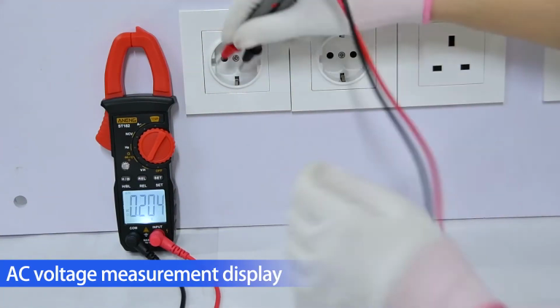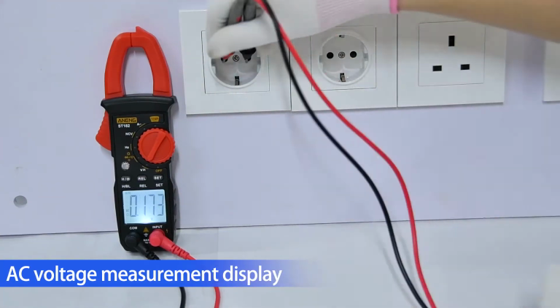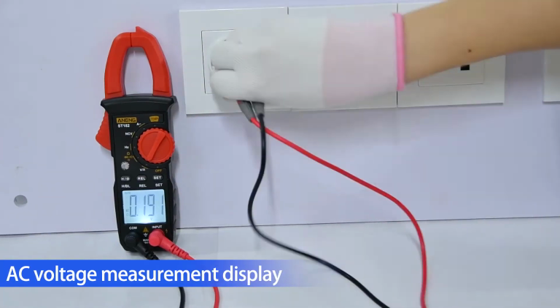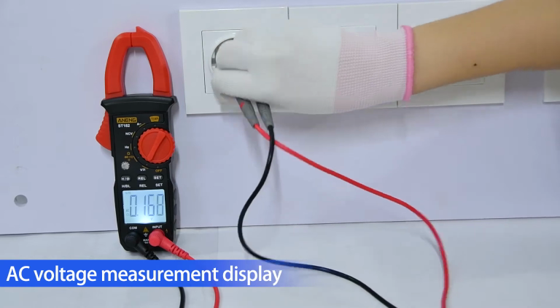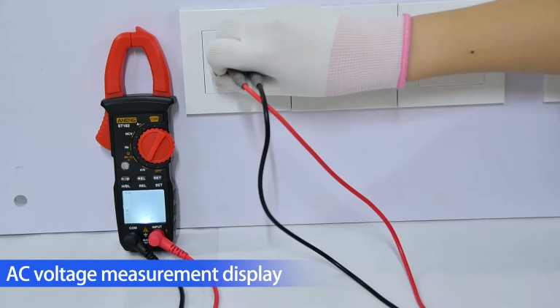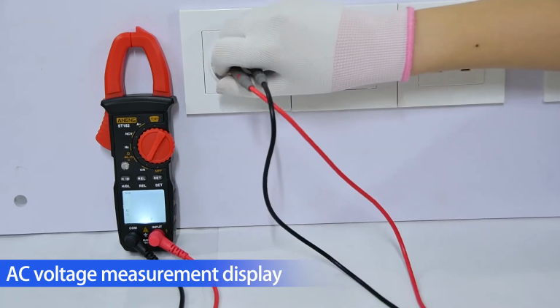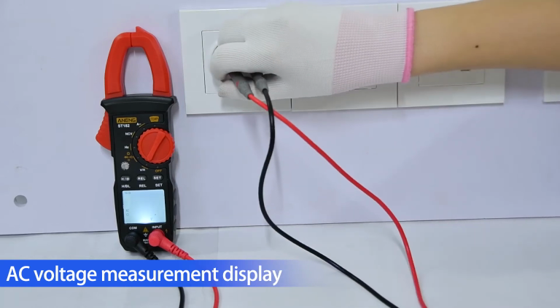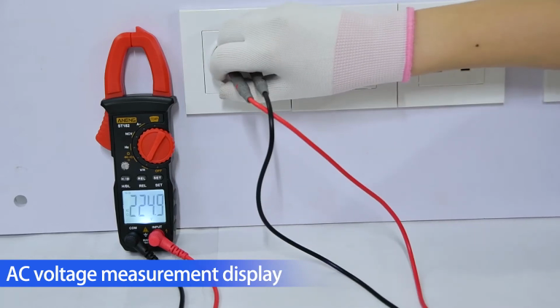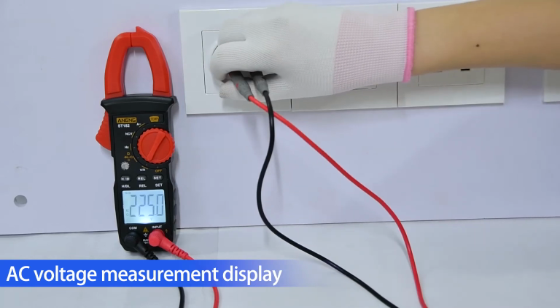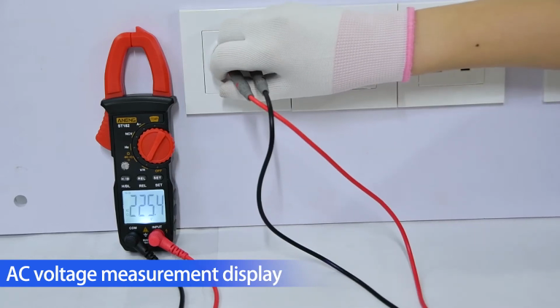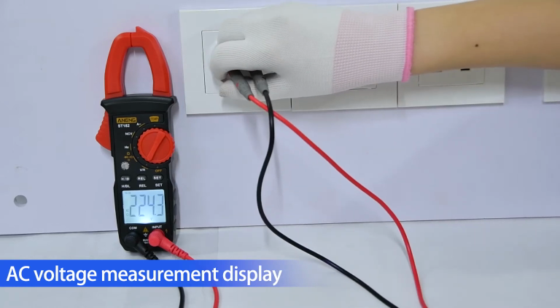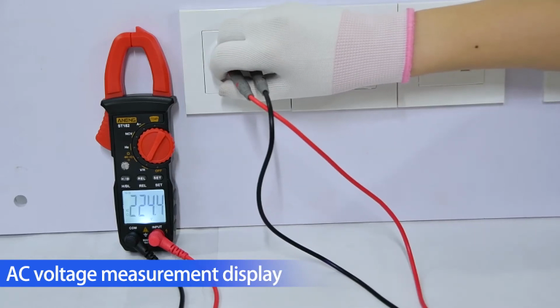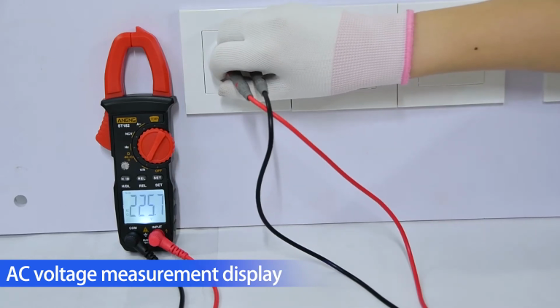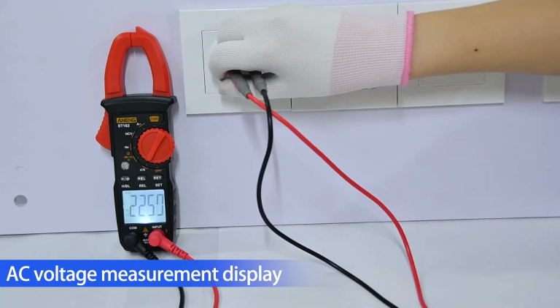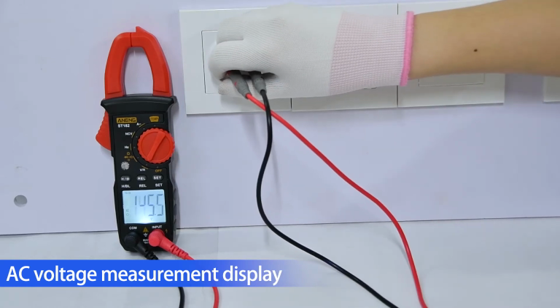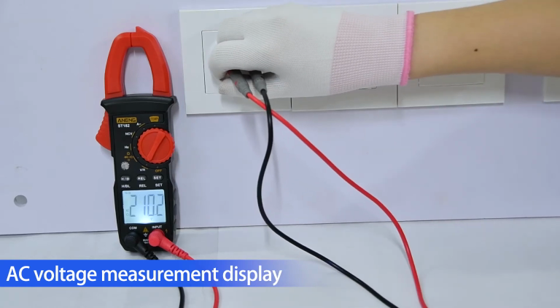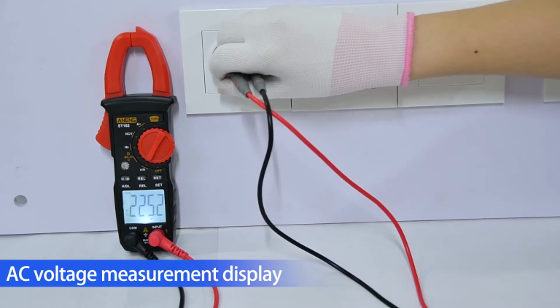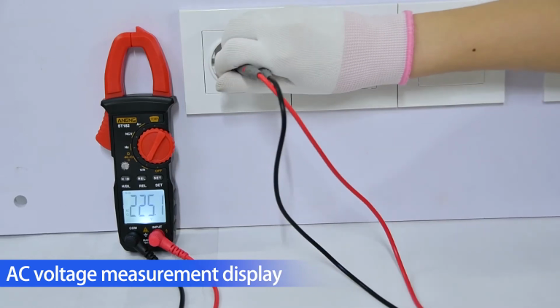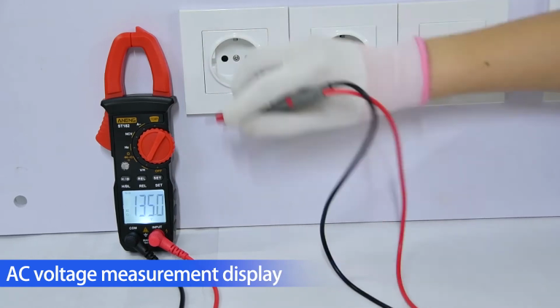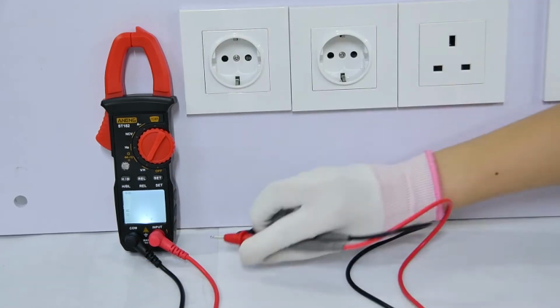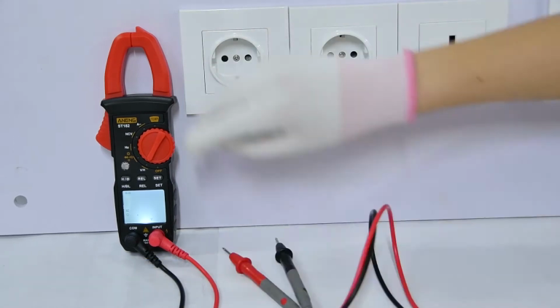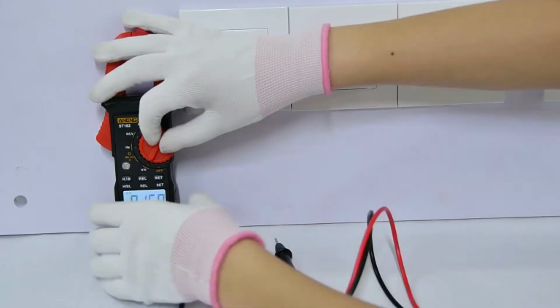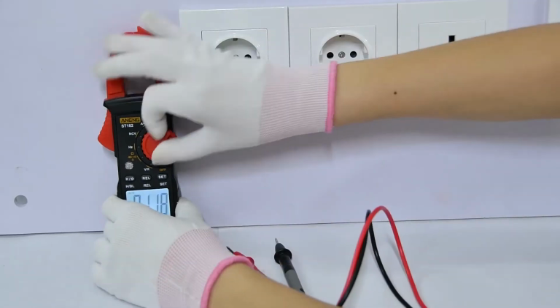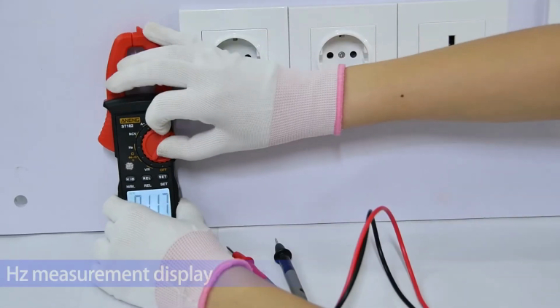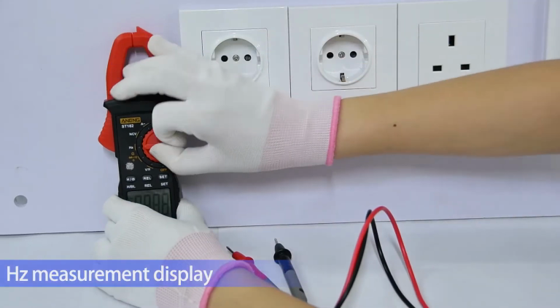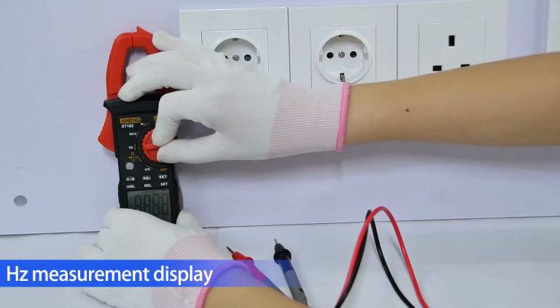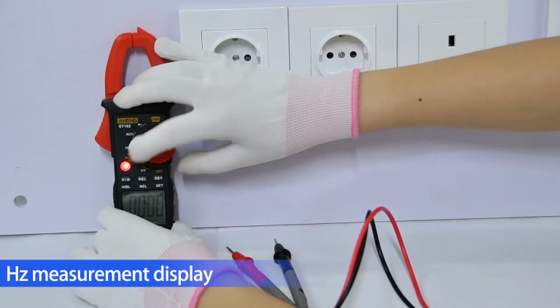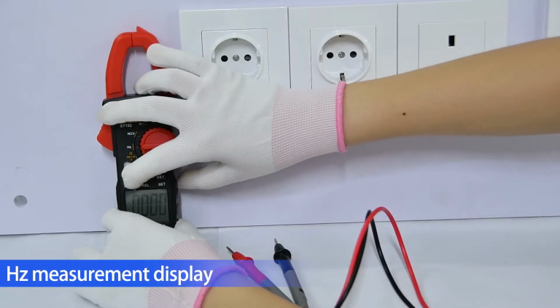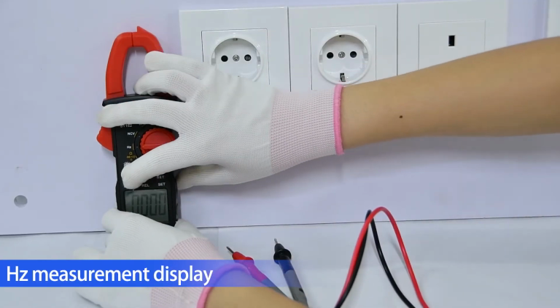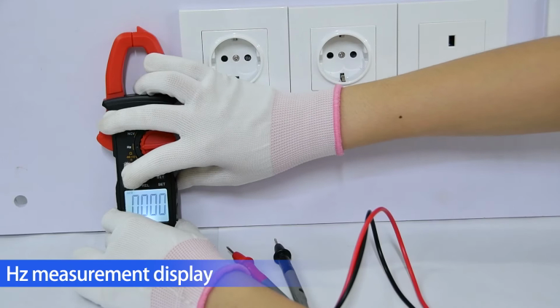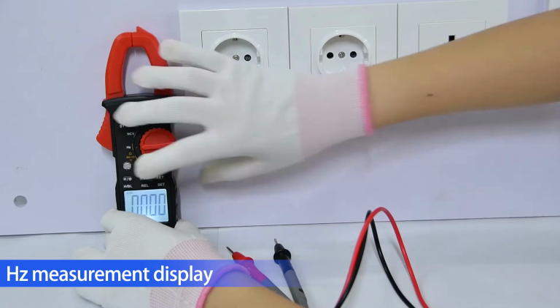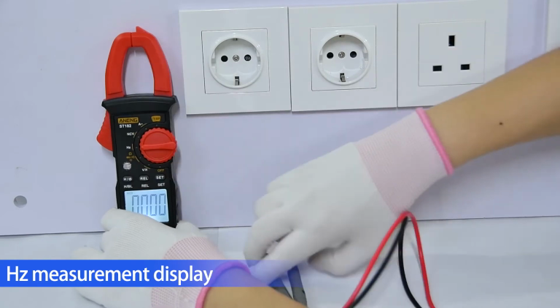AC voltage measurement display. Hertz frequency measurement display.